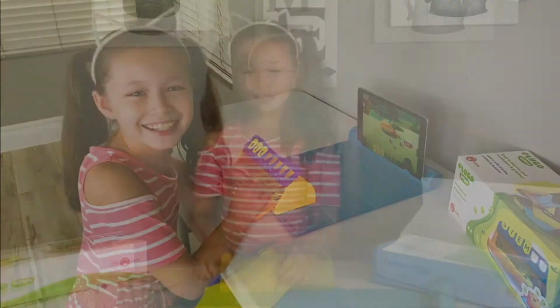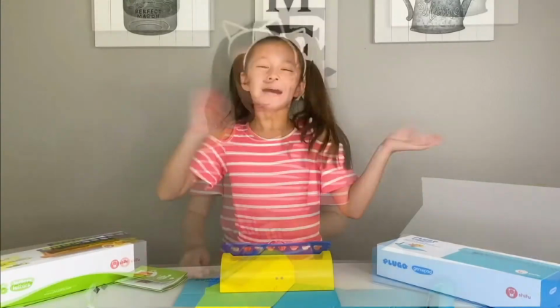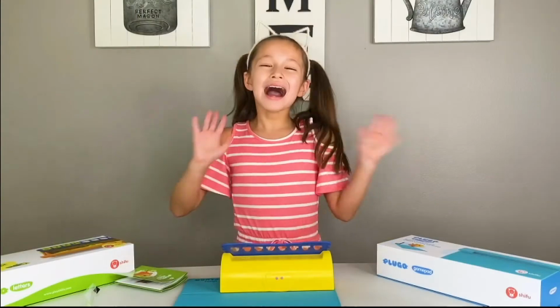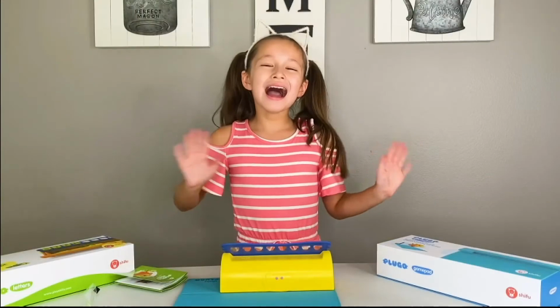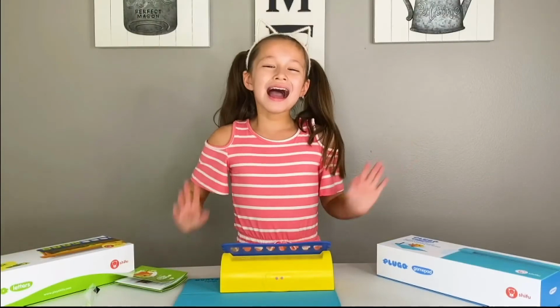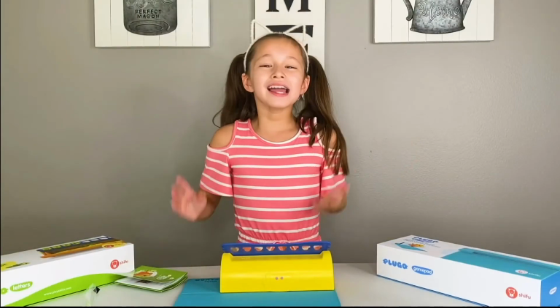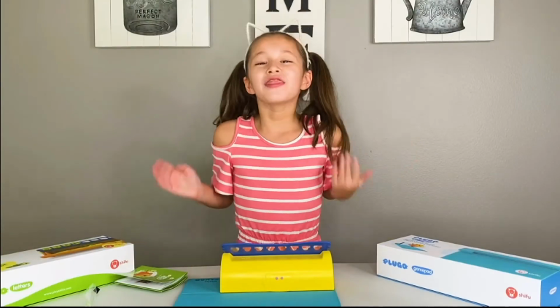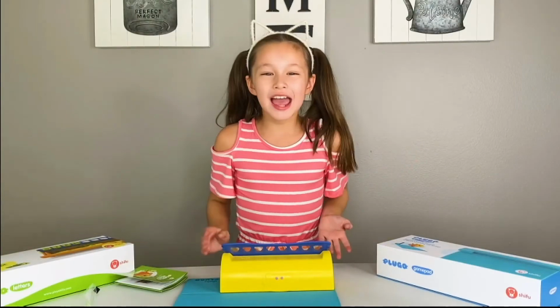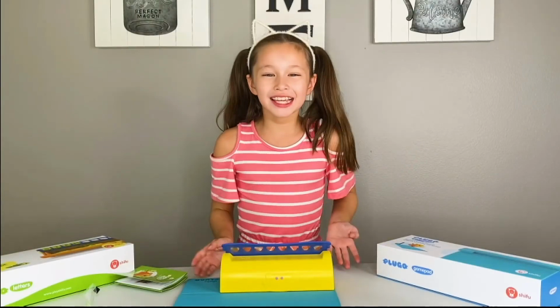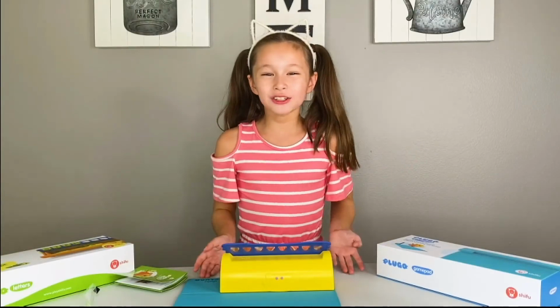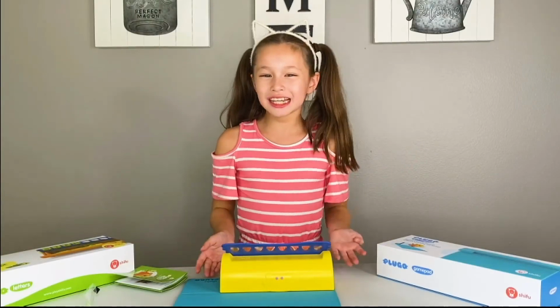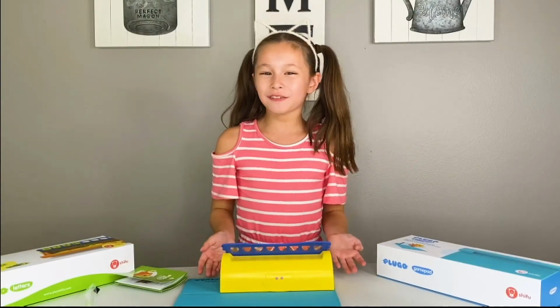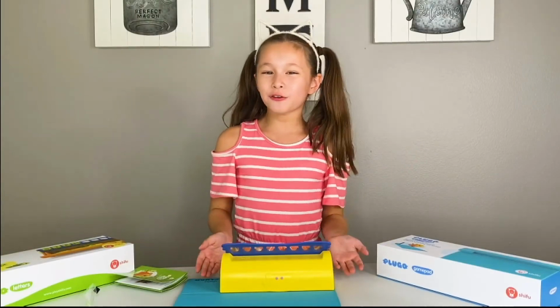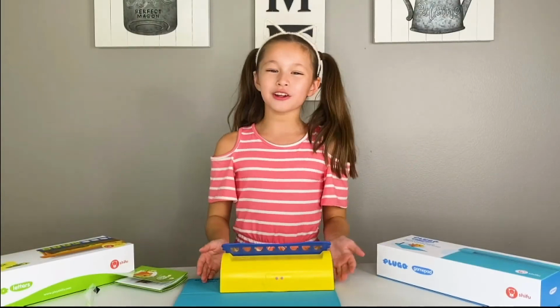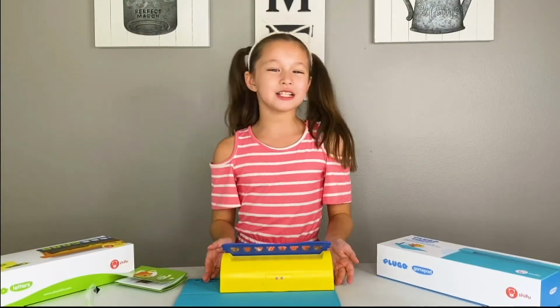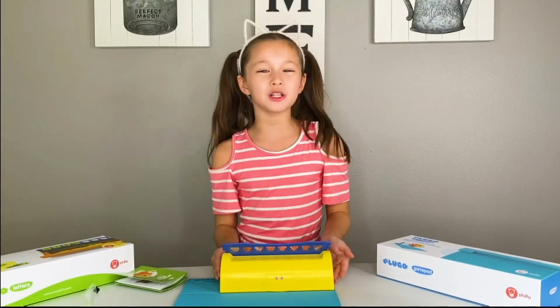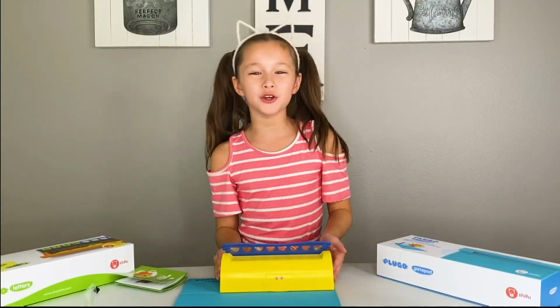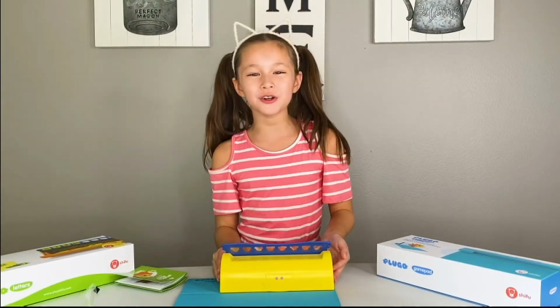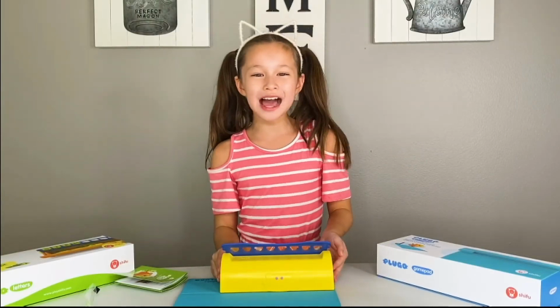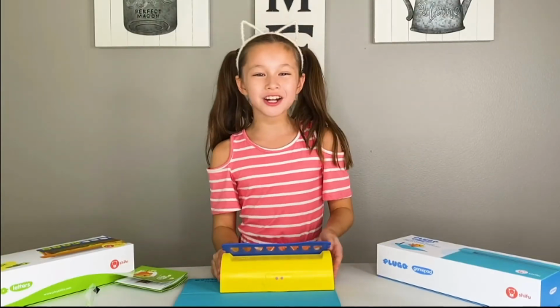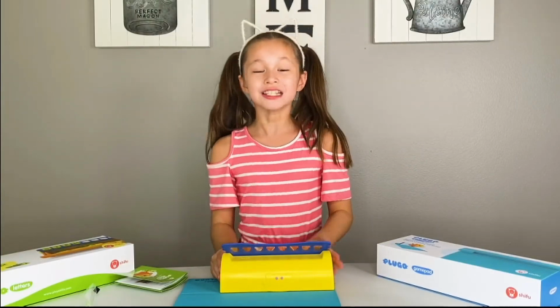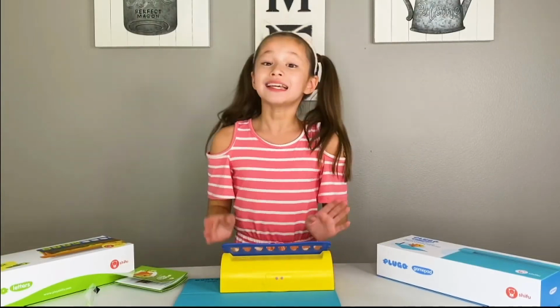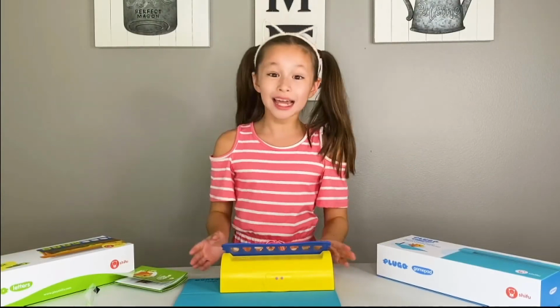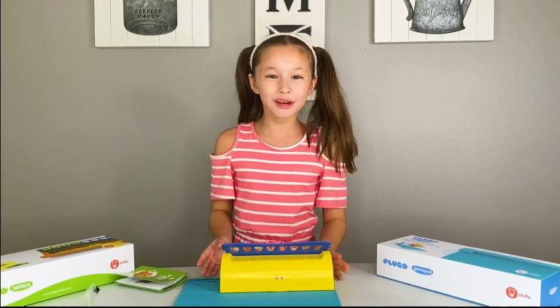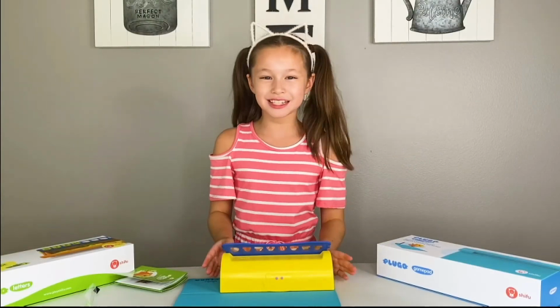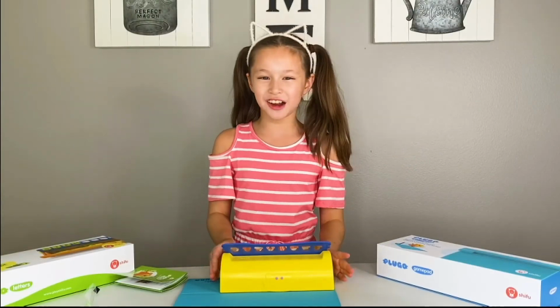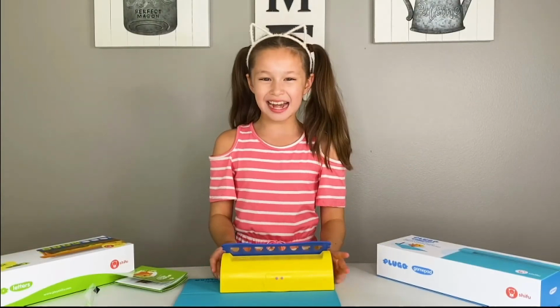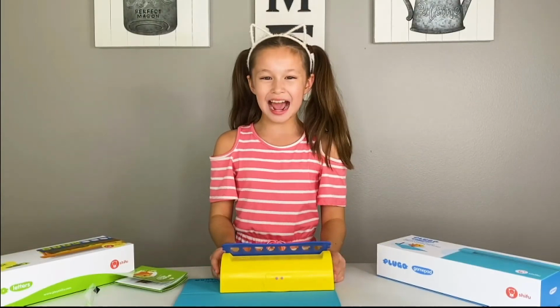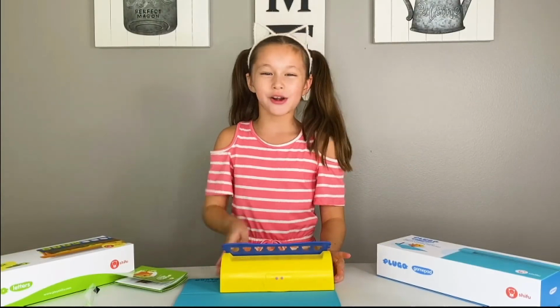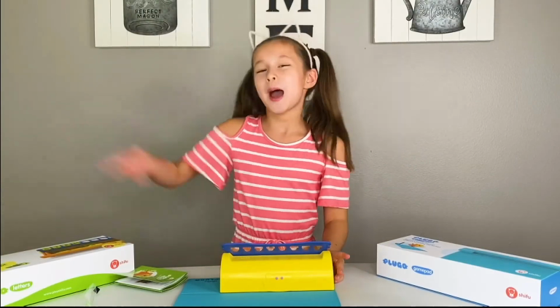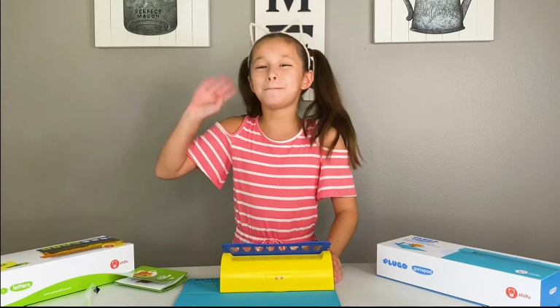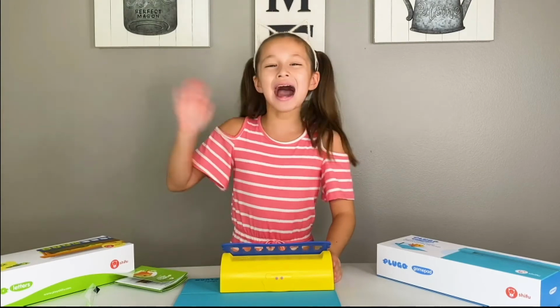Bye! Thank you, Shifu, for this Plingo letter set. Can't wait to try it out. Bye!